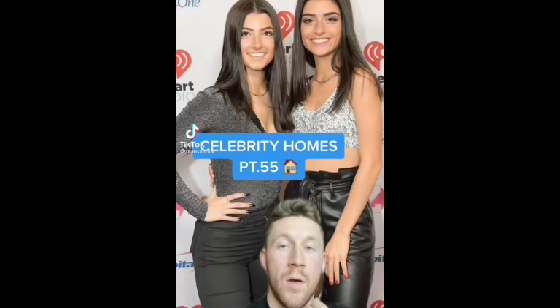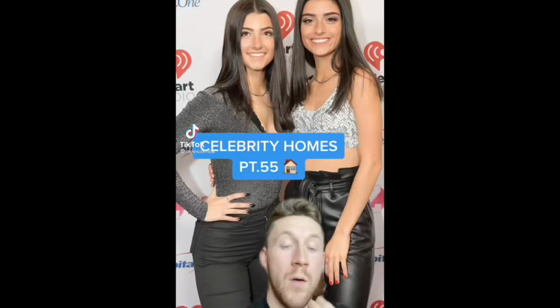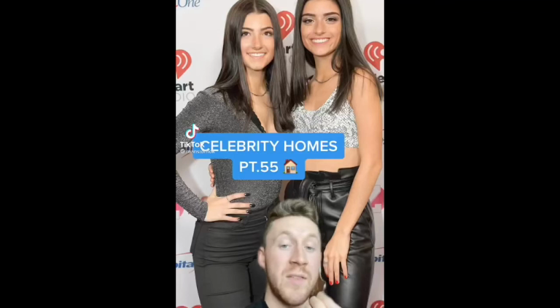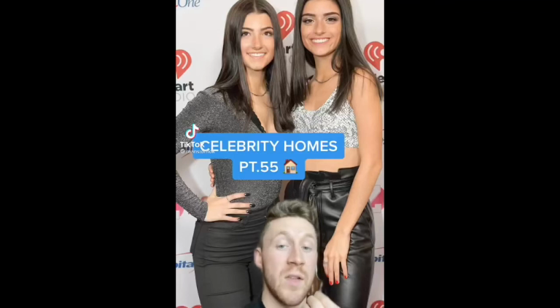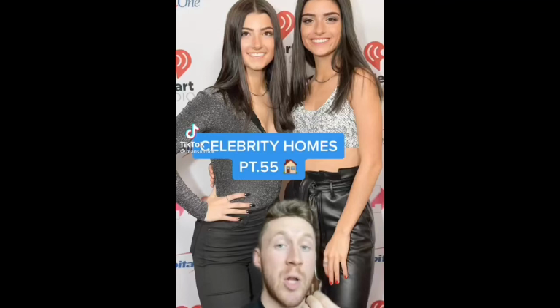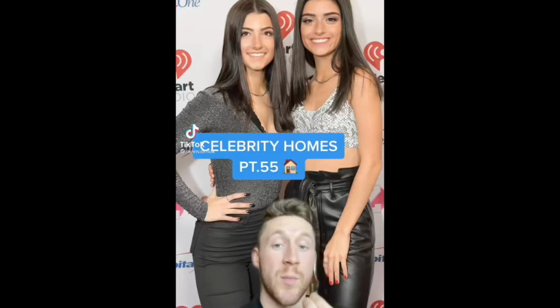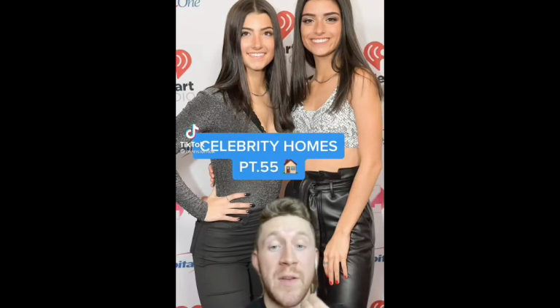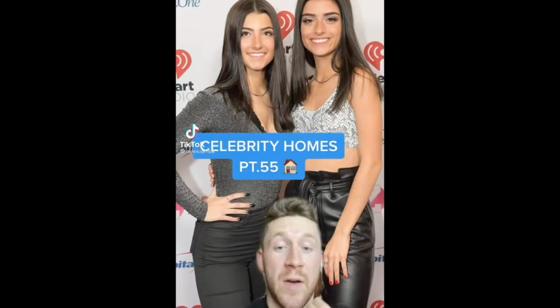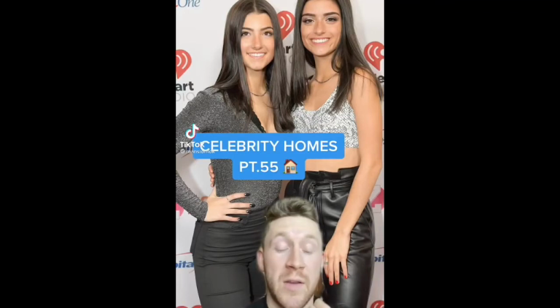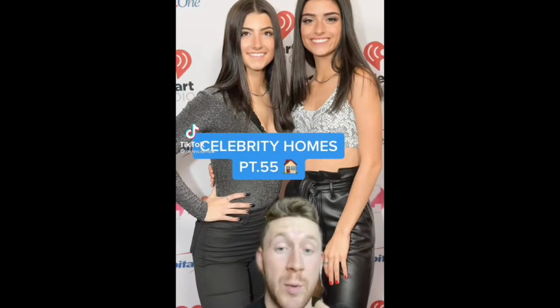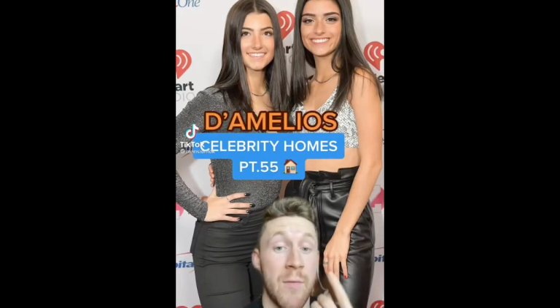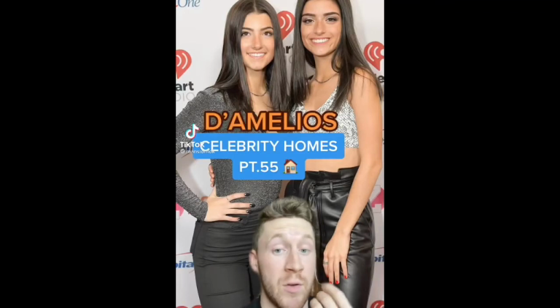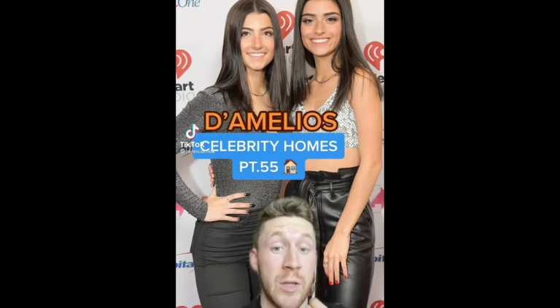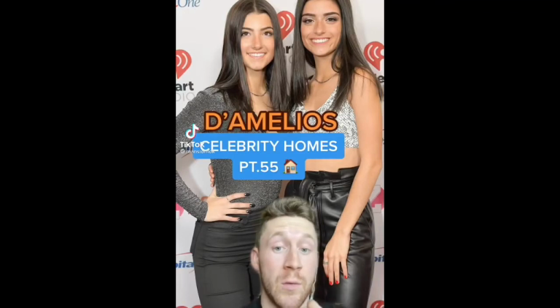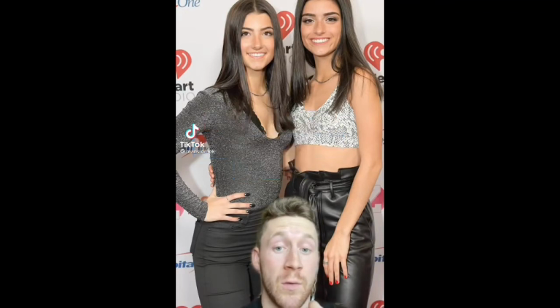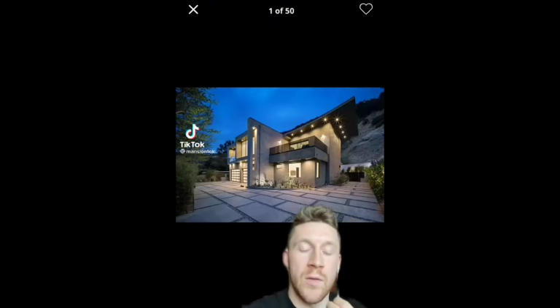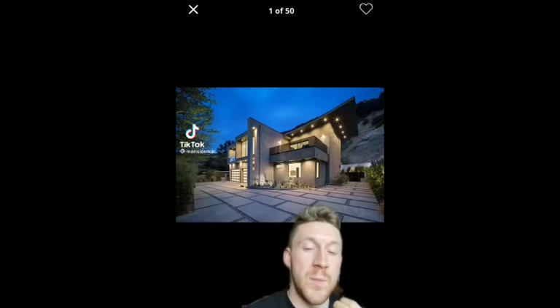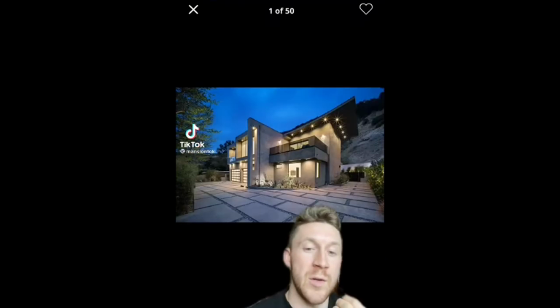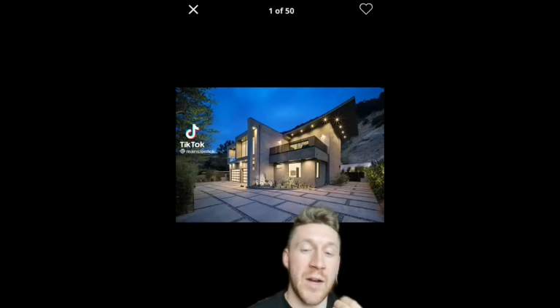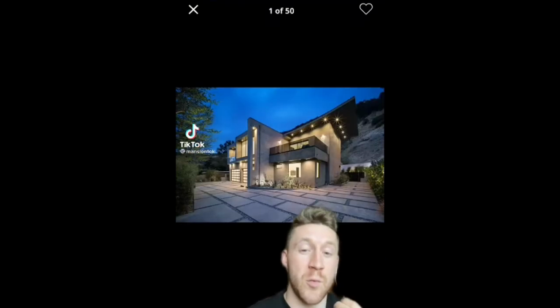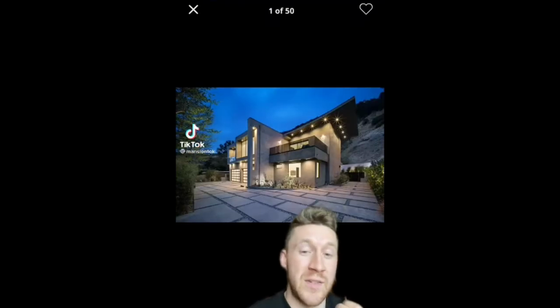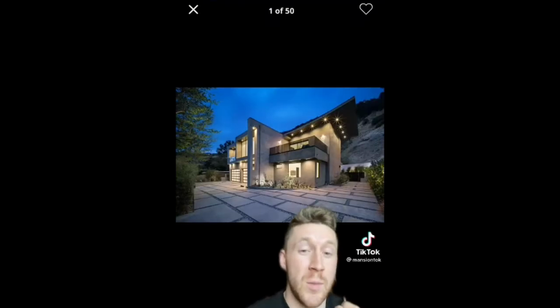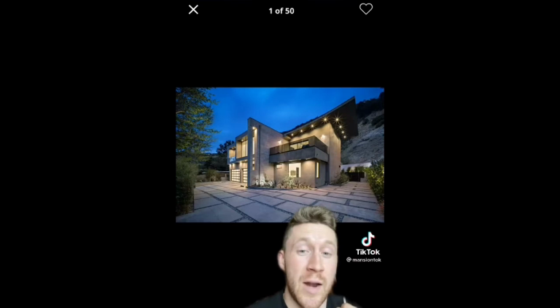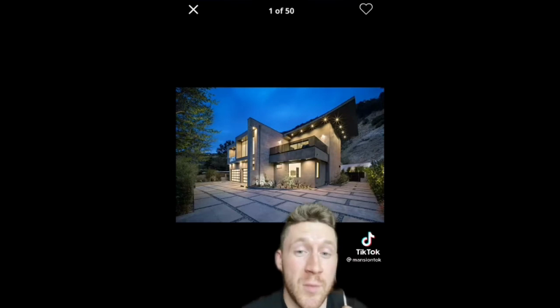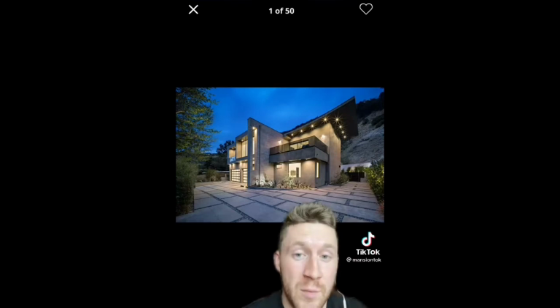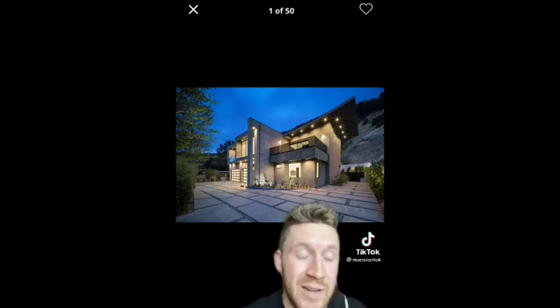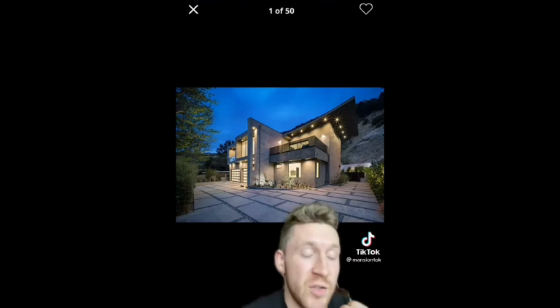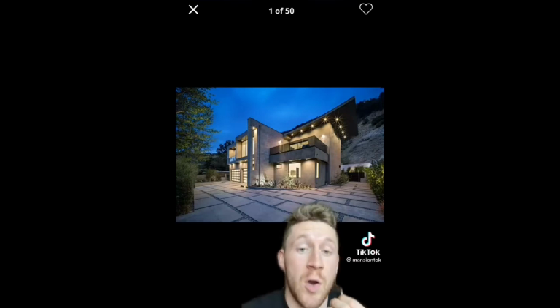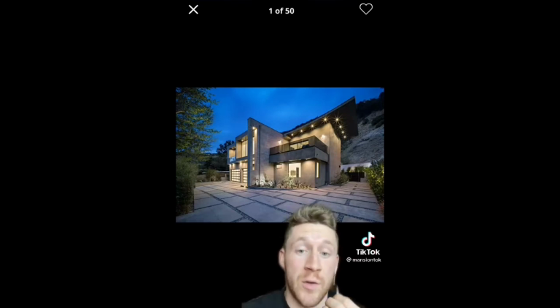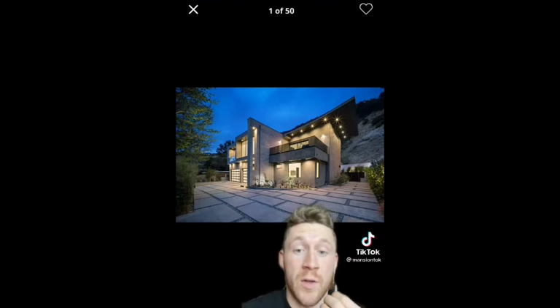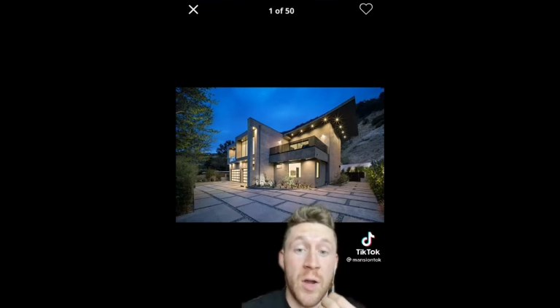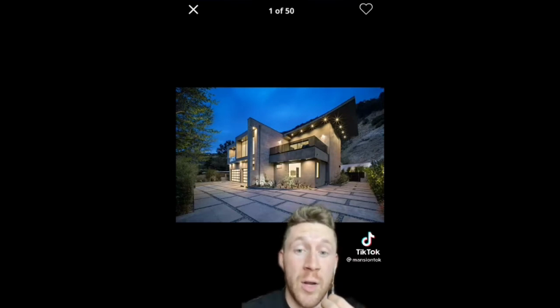Amazing Celebrity Homes Part 55. Next up we have the D'Amelios. They actually recently moved out of this place, but it is just unreal, so I thought we'd talk about it.